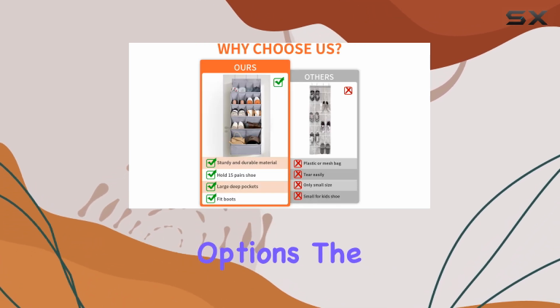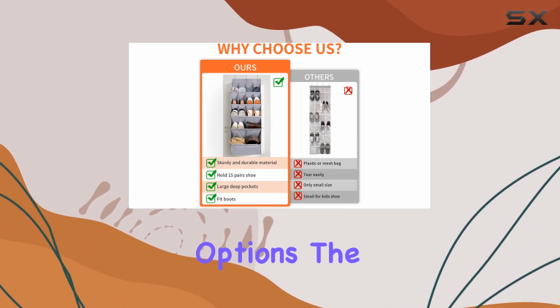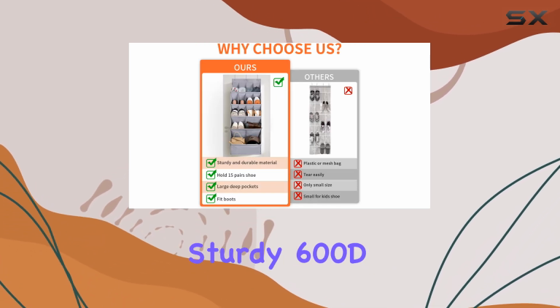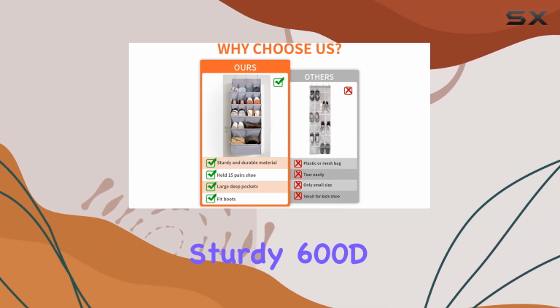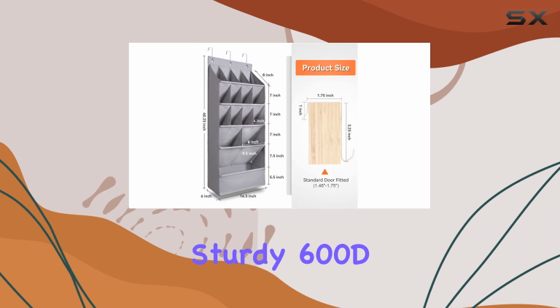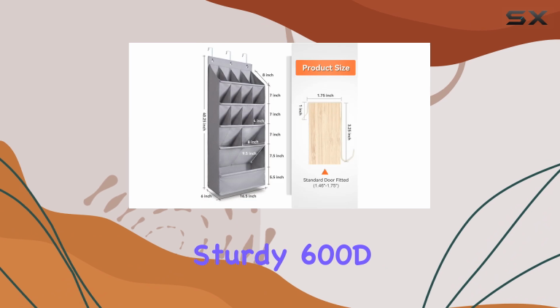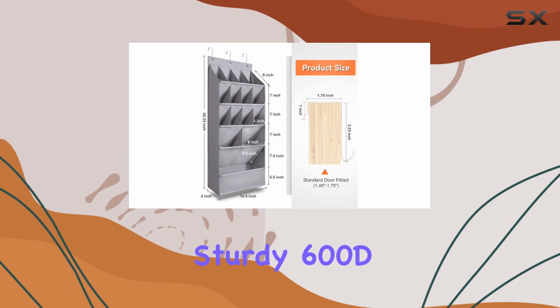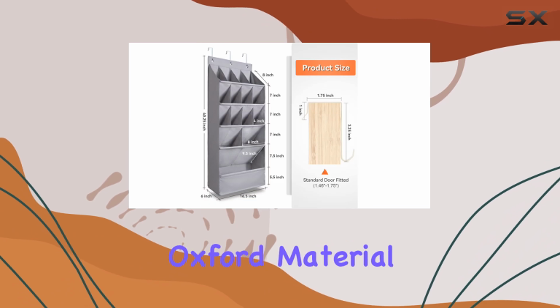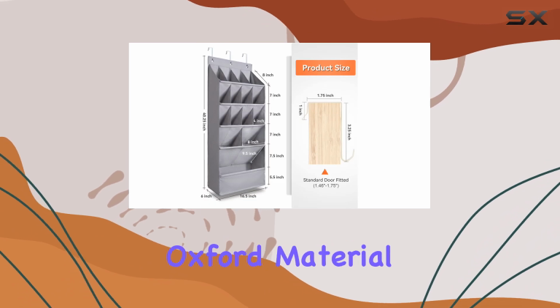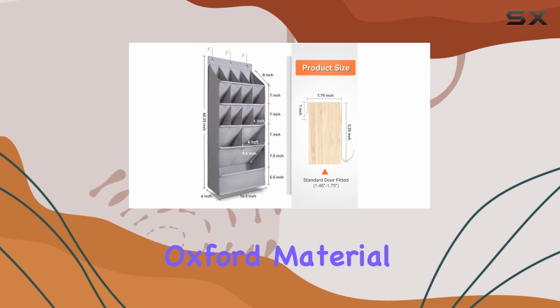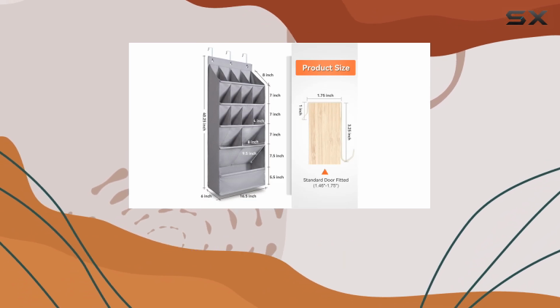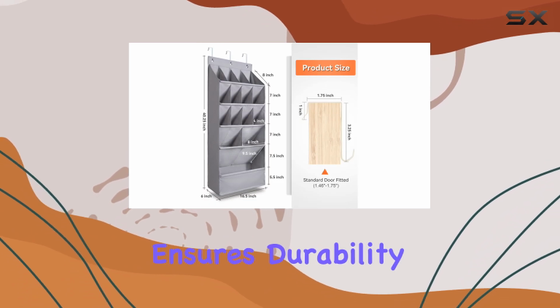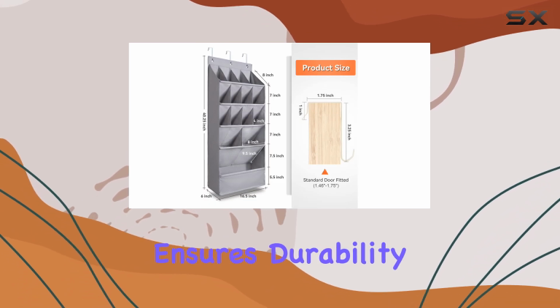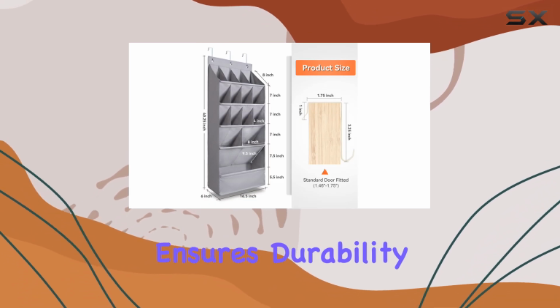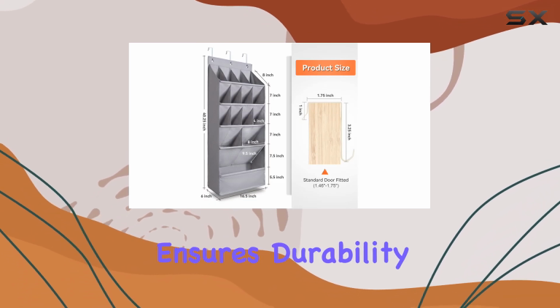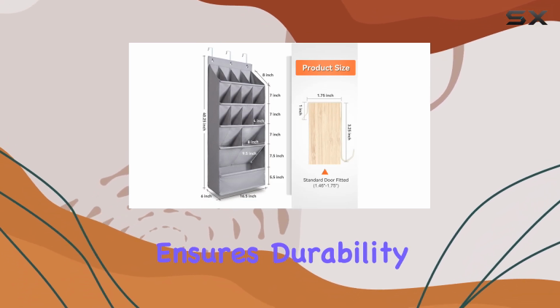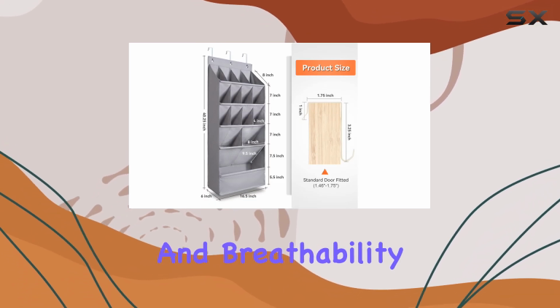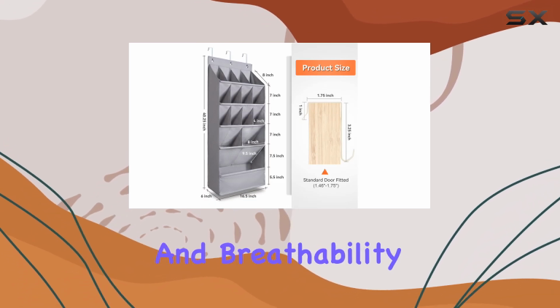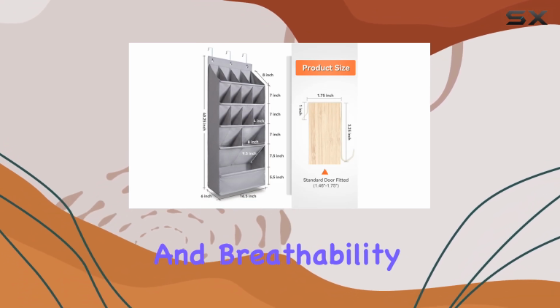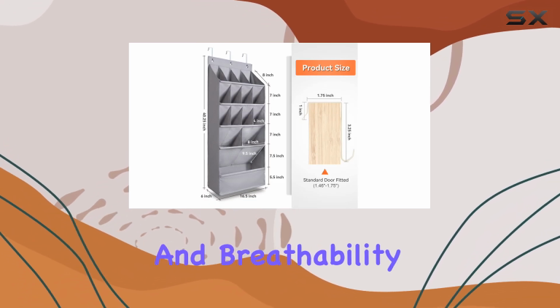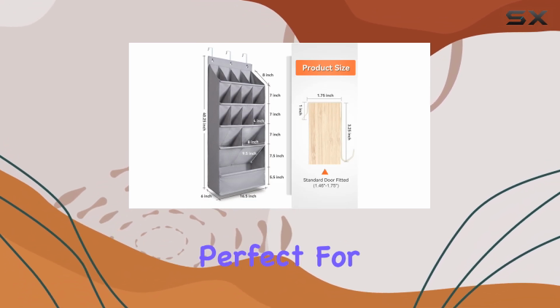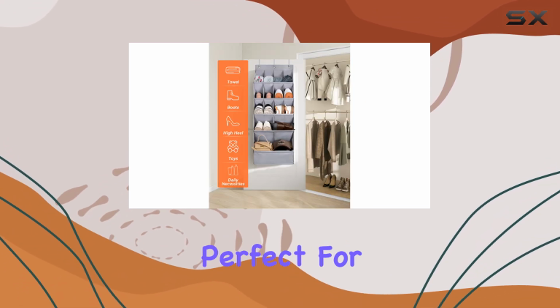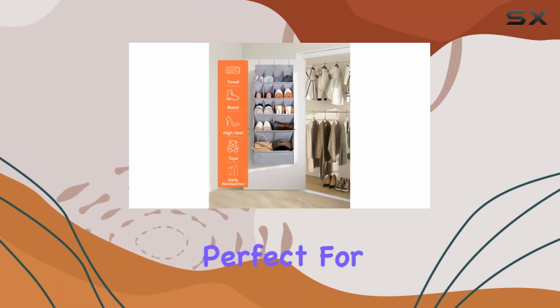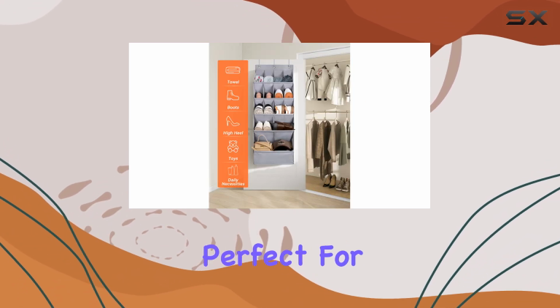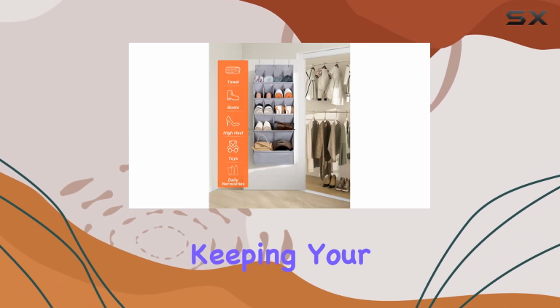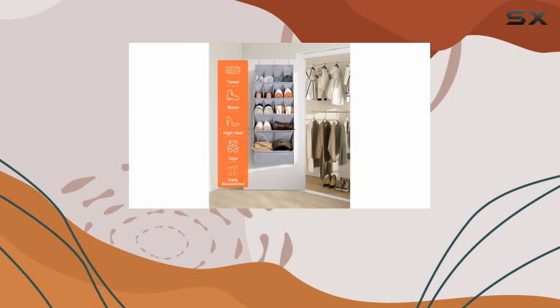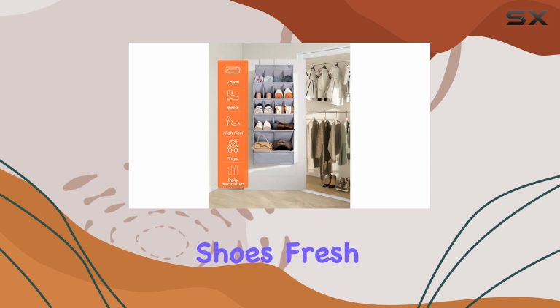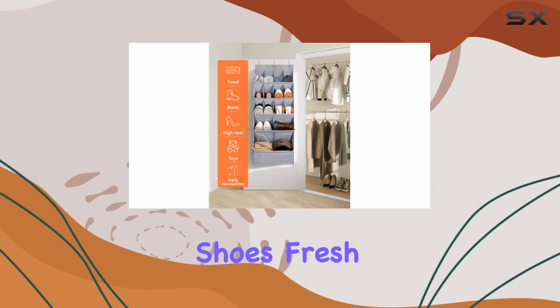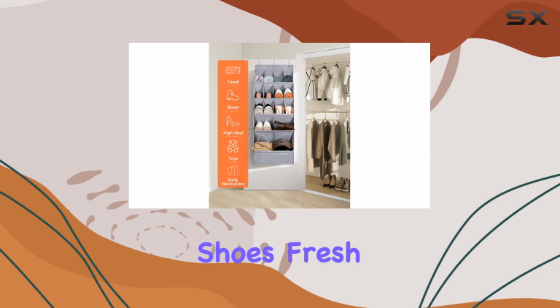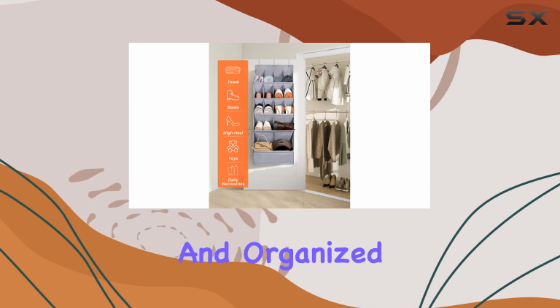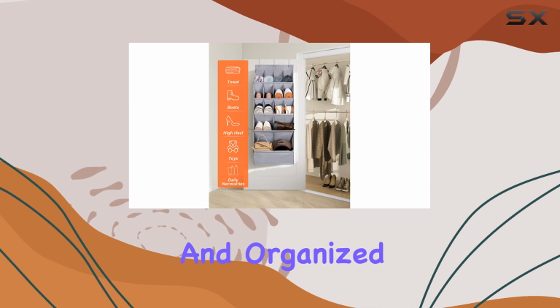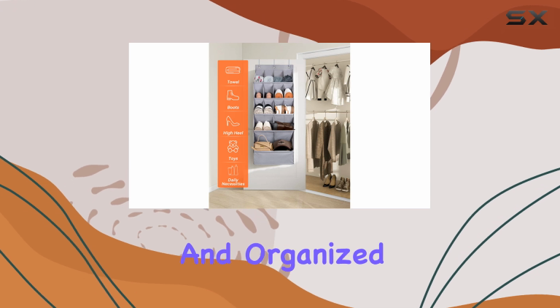The sturdy 600D Oxford material ensures durability and breathability, perfect for keeping your shoes fresh and organized.